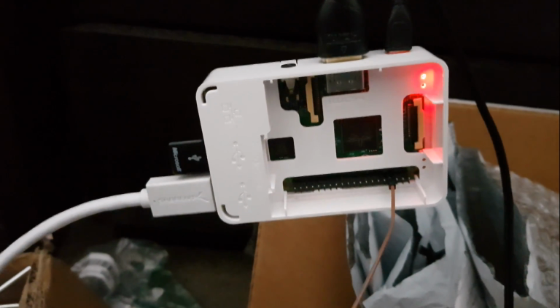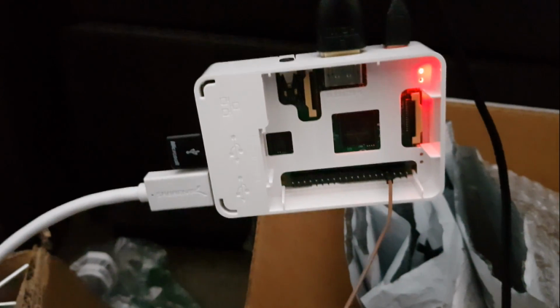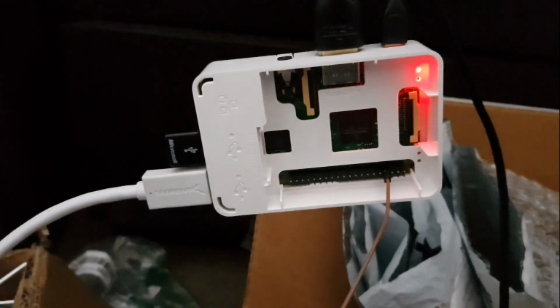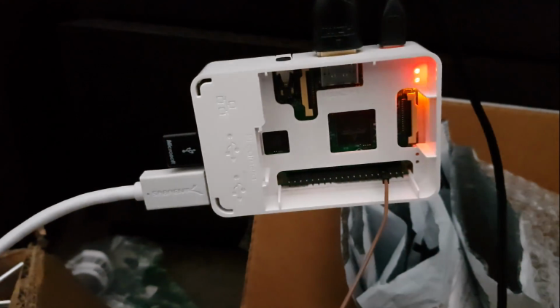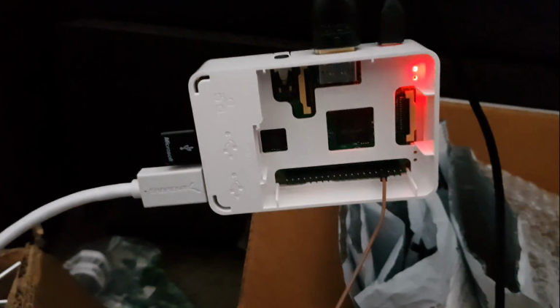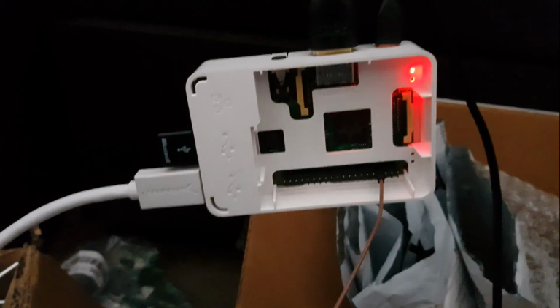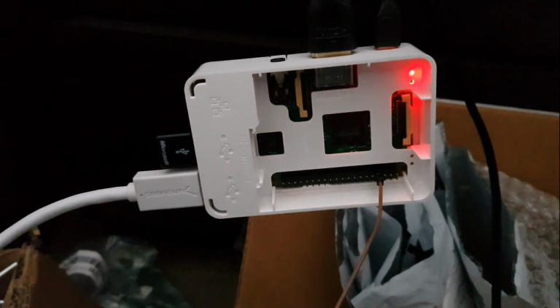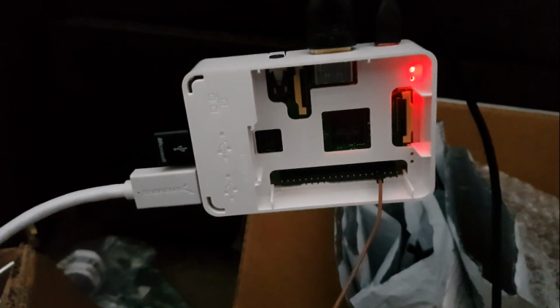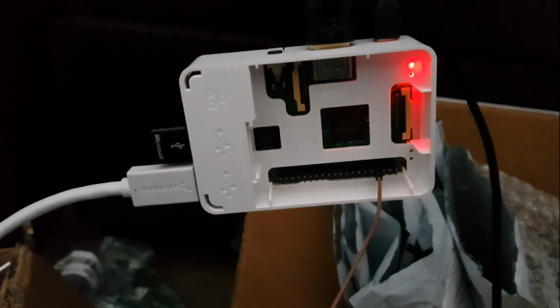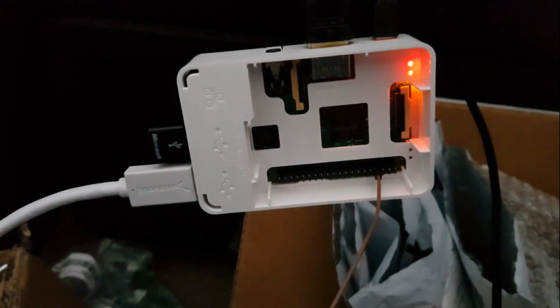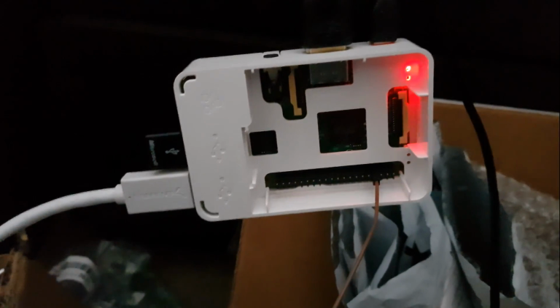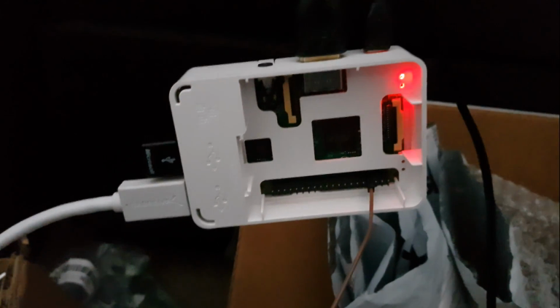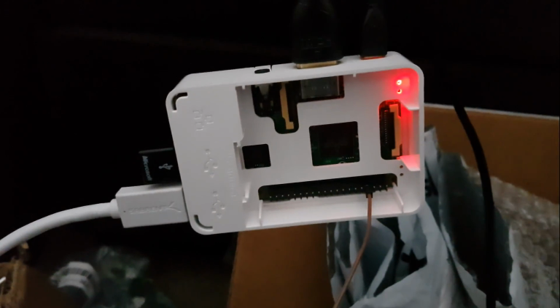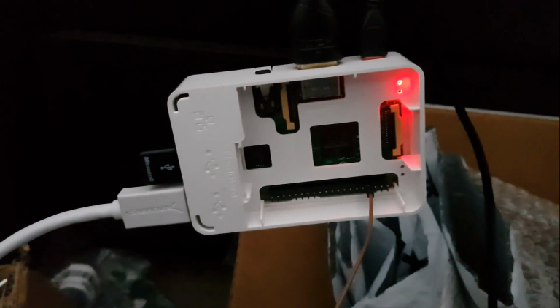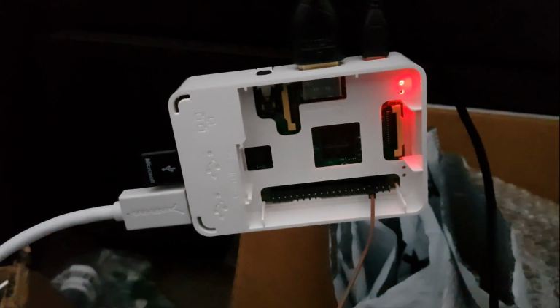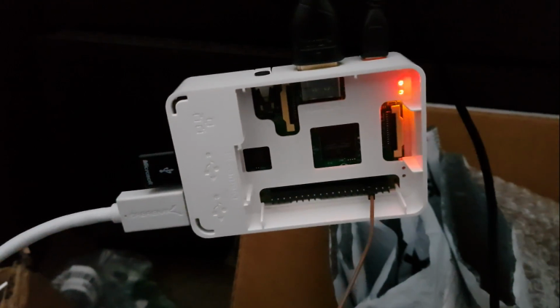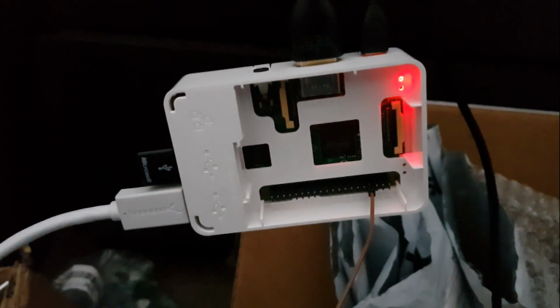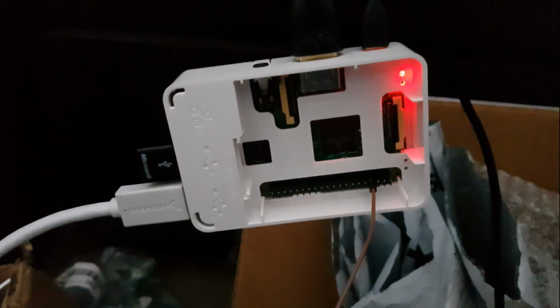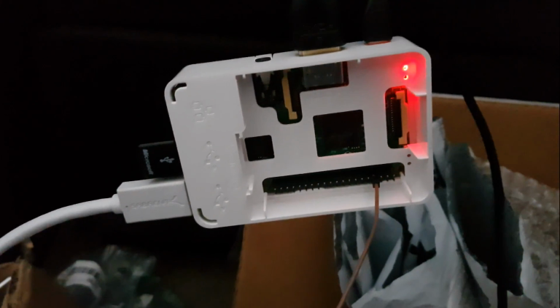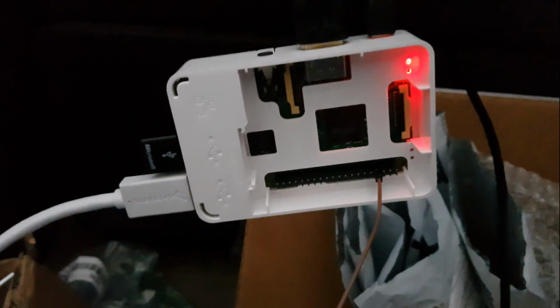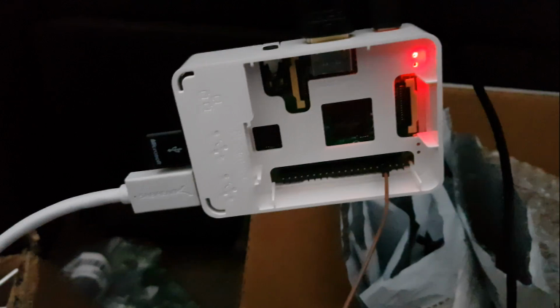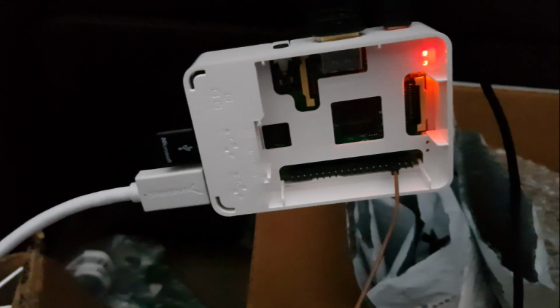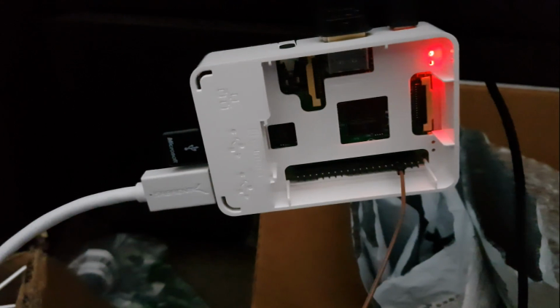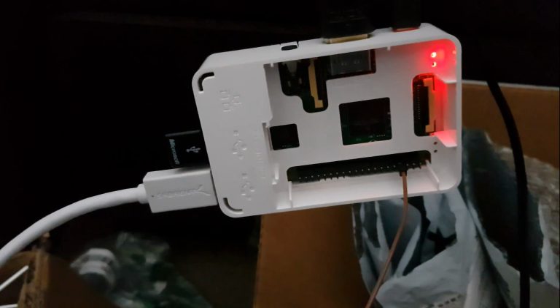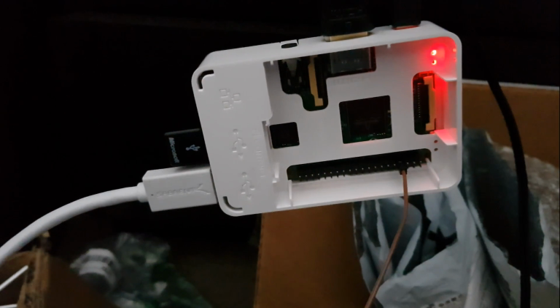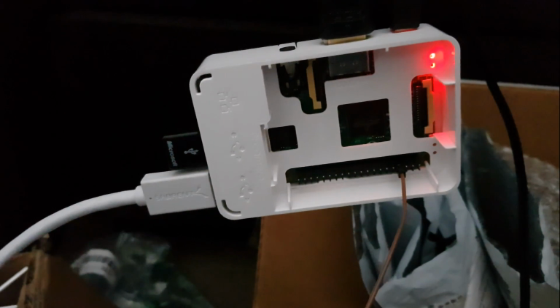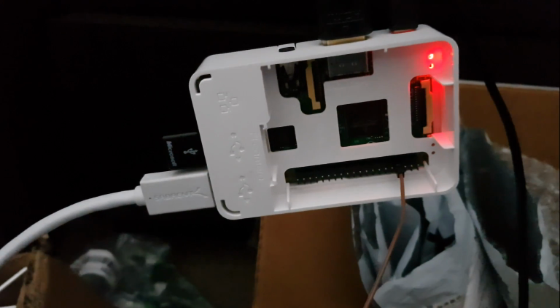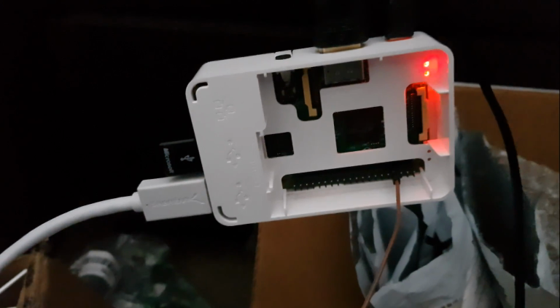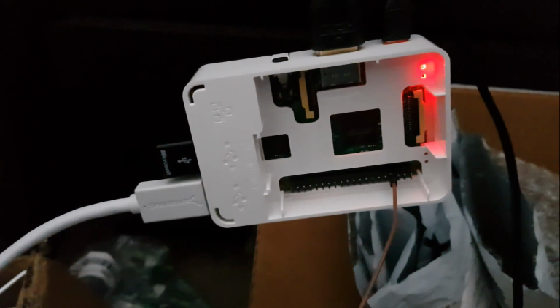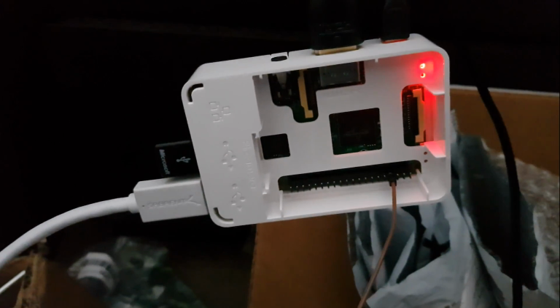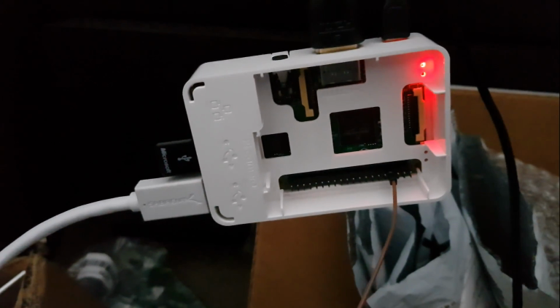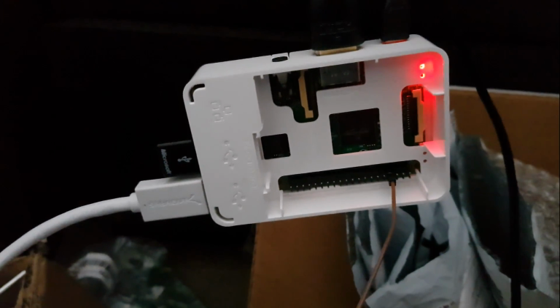It's just a wire coming out of one of the GPIO ports of the Raspberry Pi.